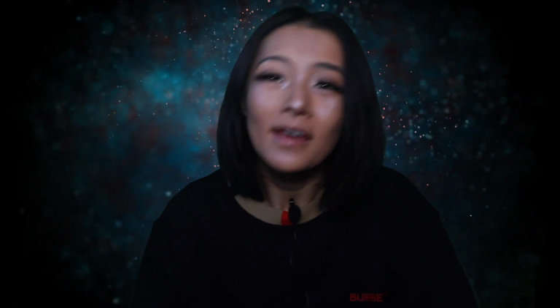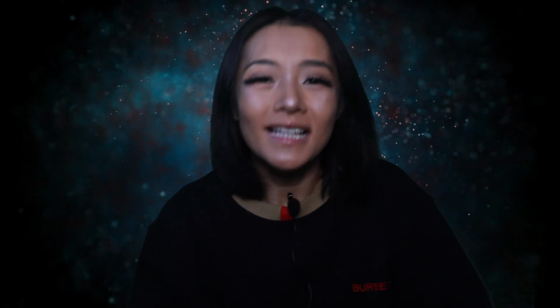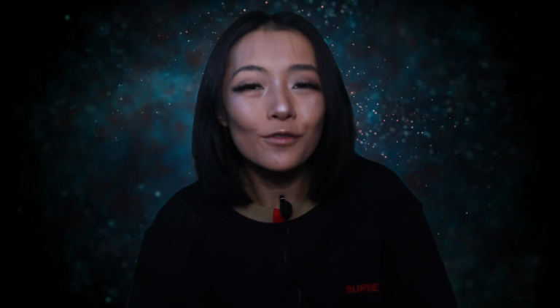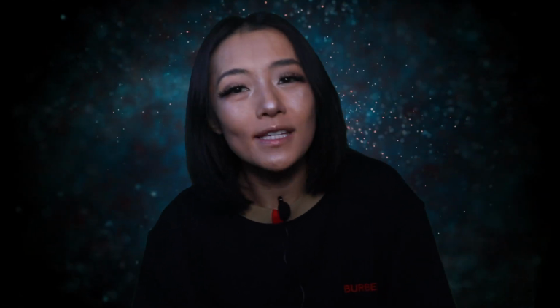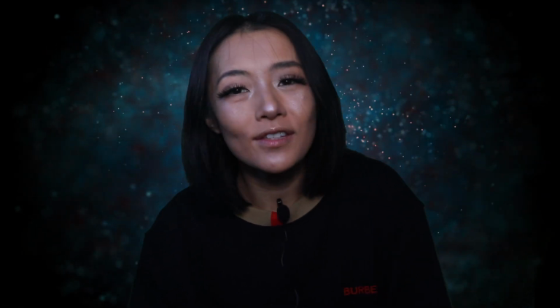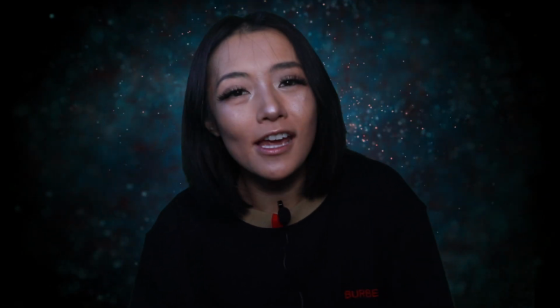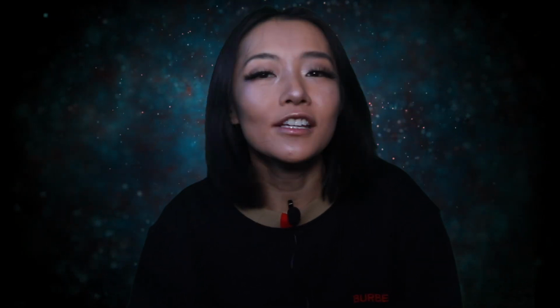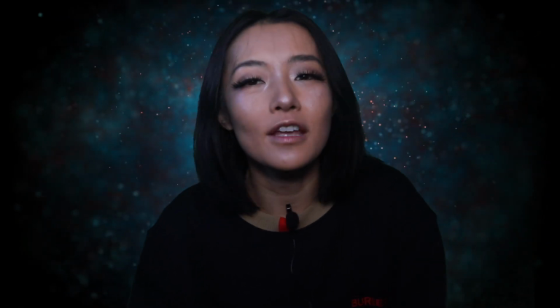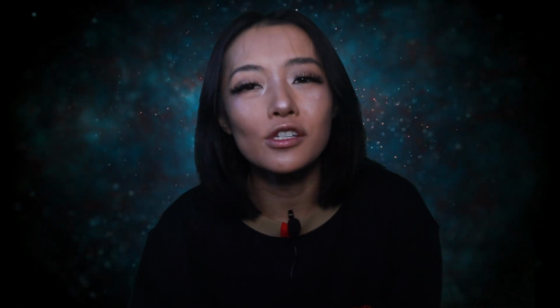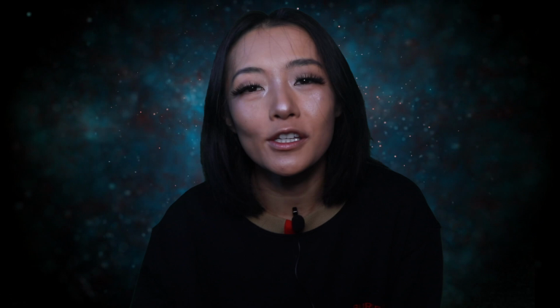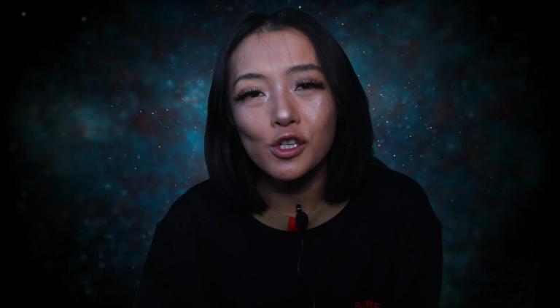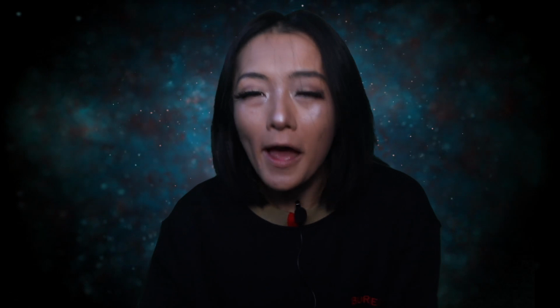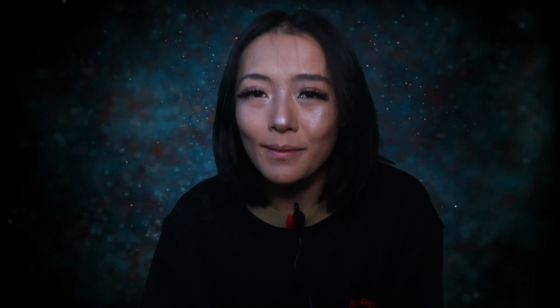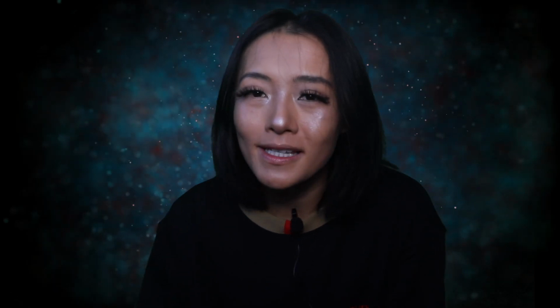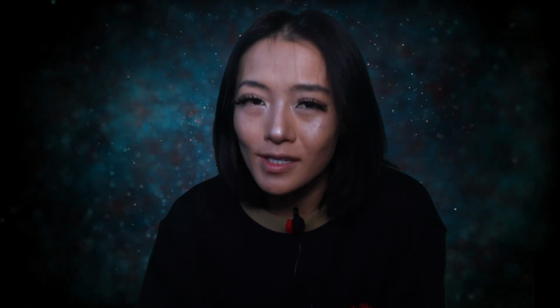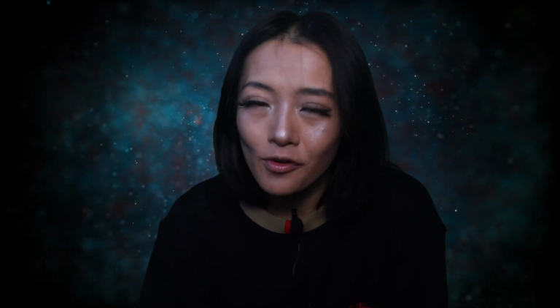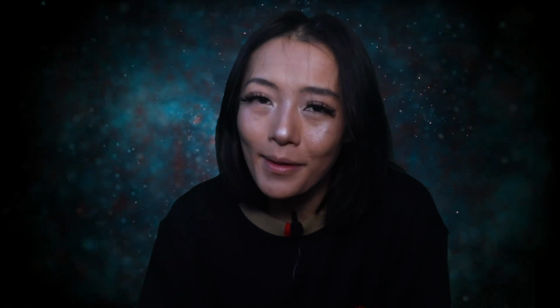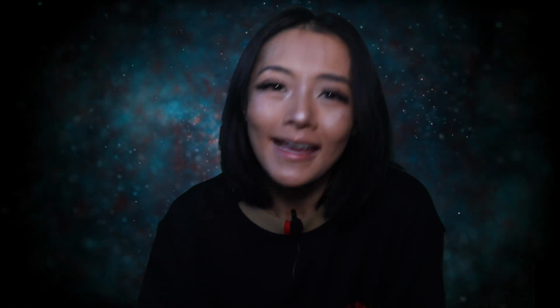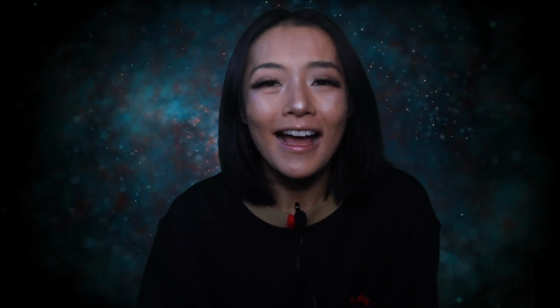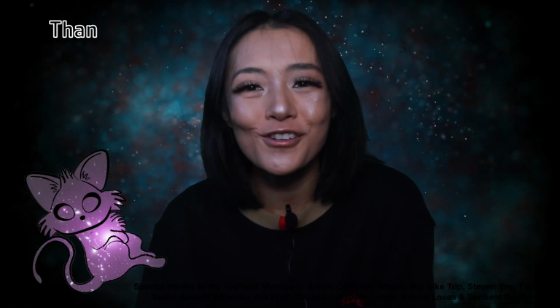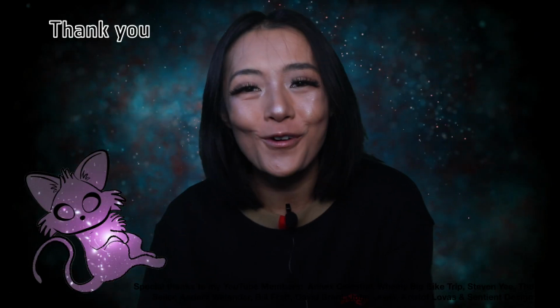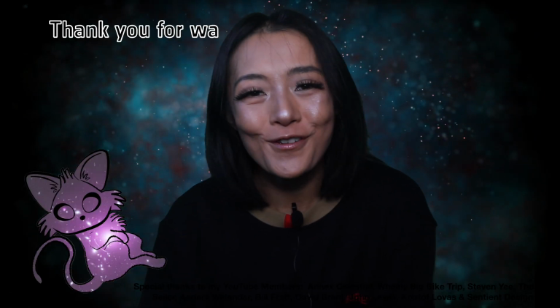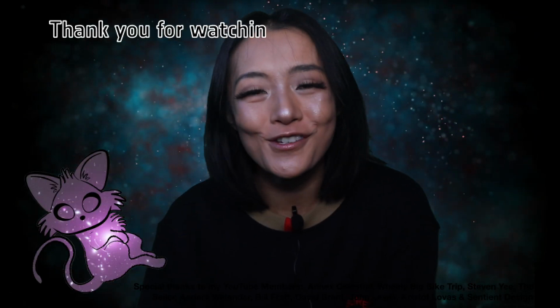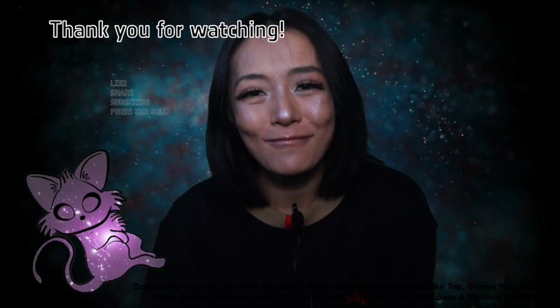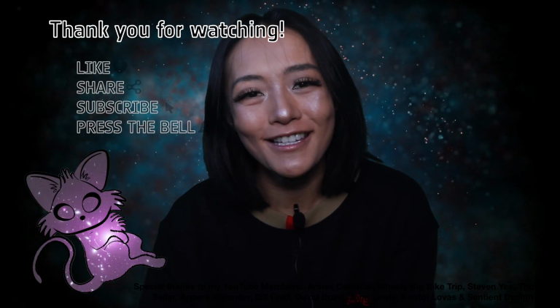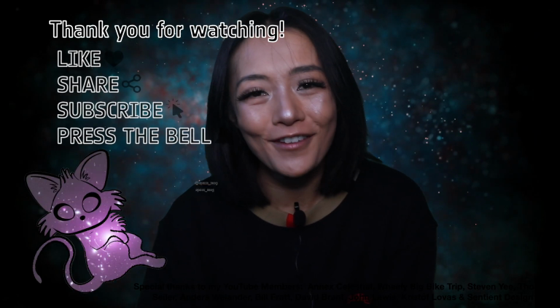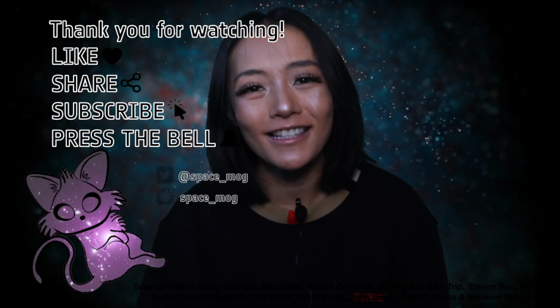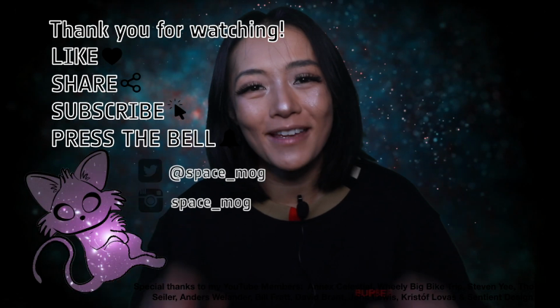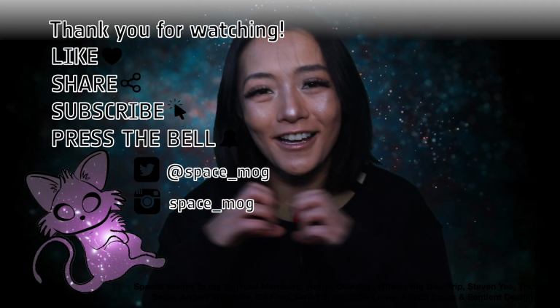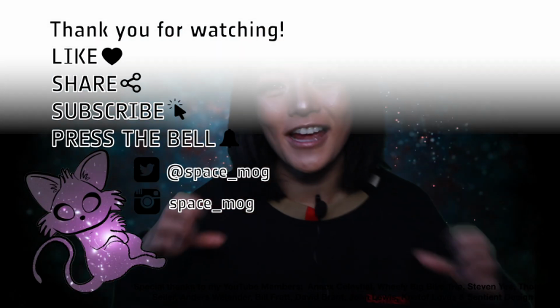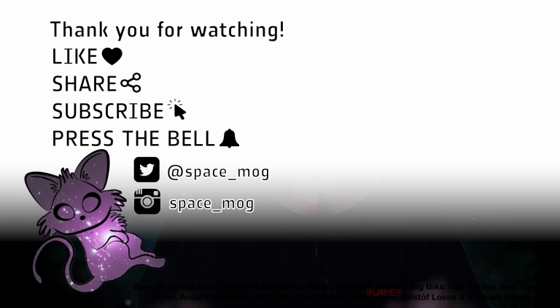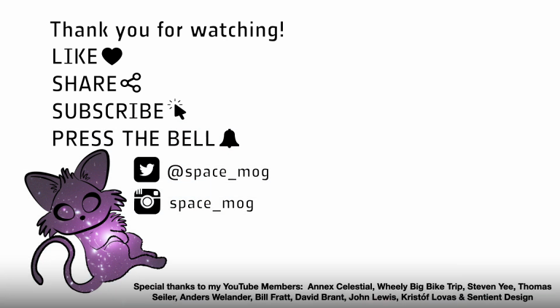That's all for this week's video. Thank you so much to my YouTube Perks members for subscribing. If you enjoyed it, please don't forget to leave a like, share, and subscribe.